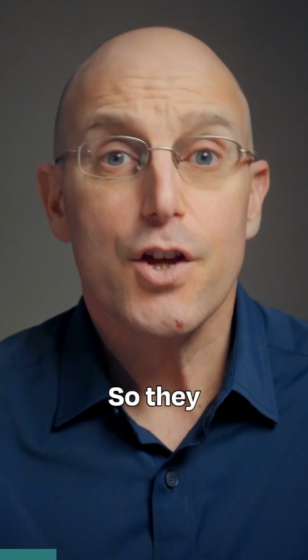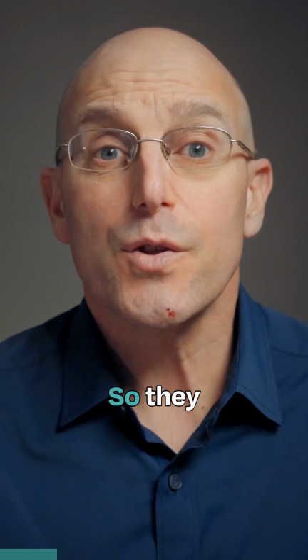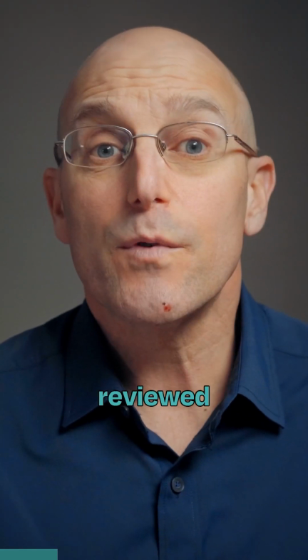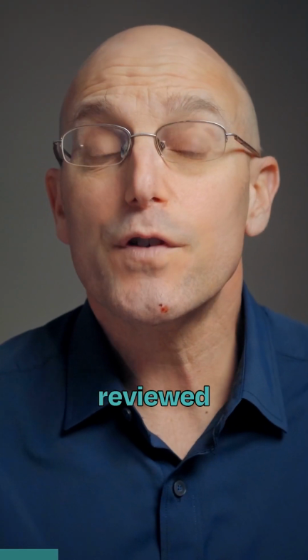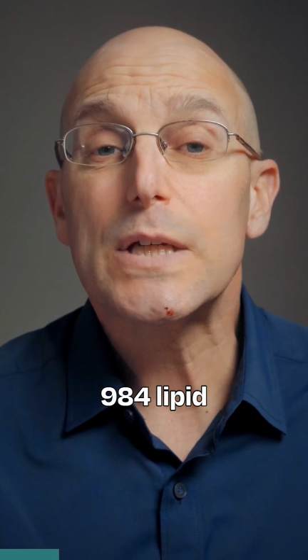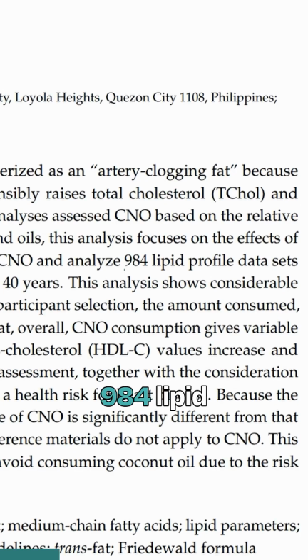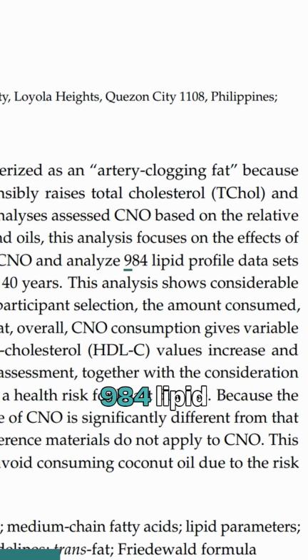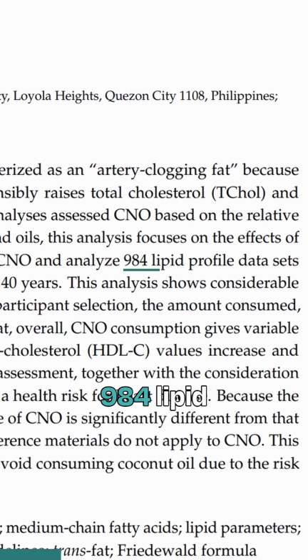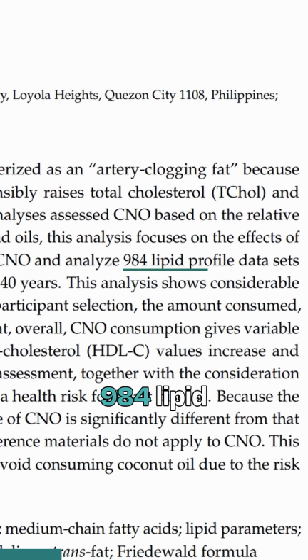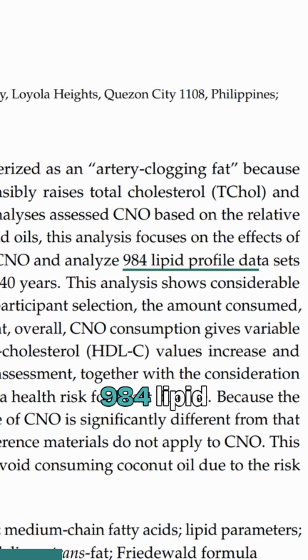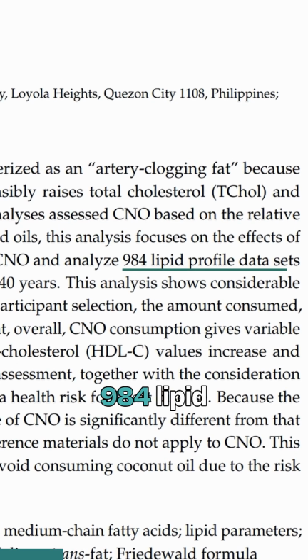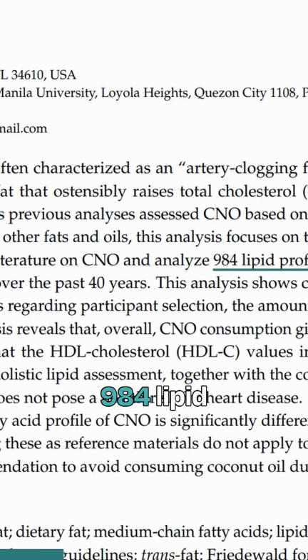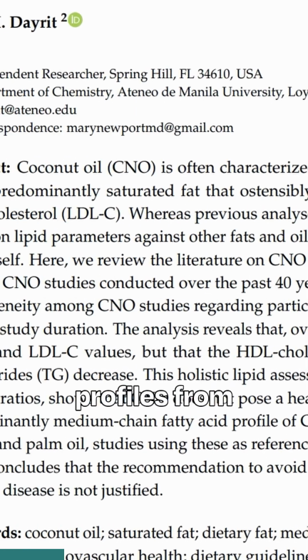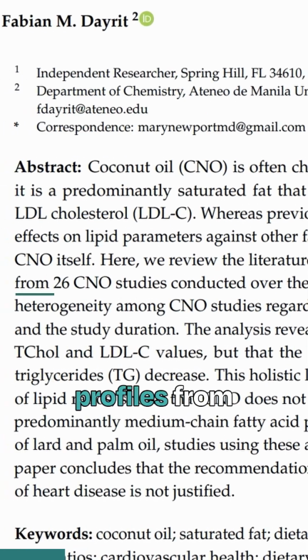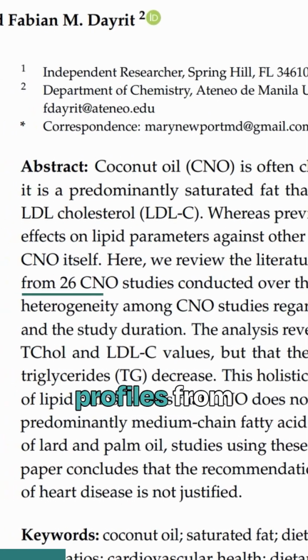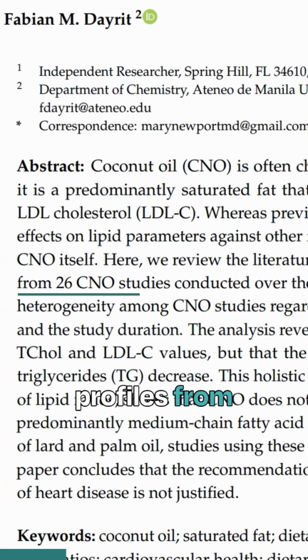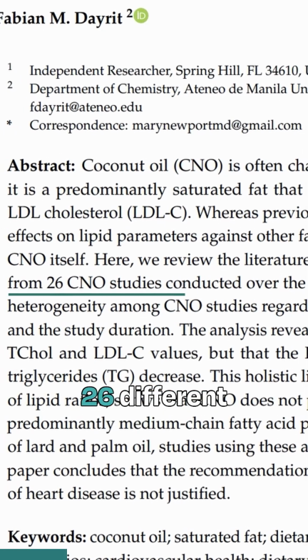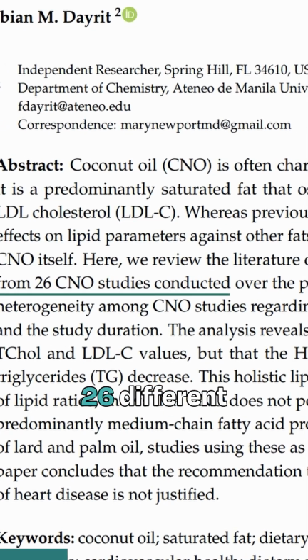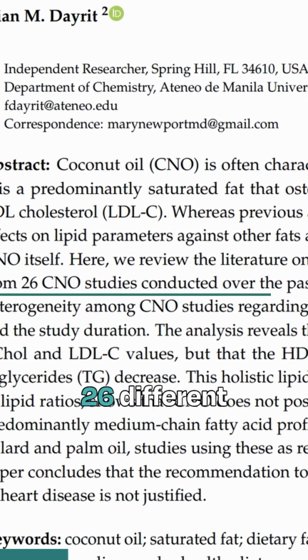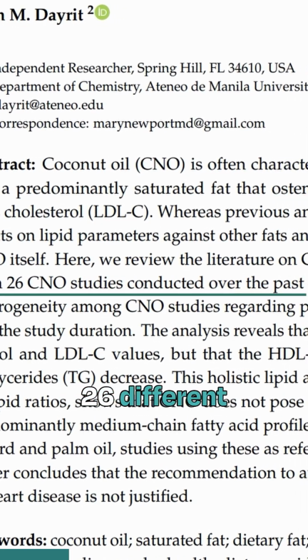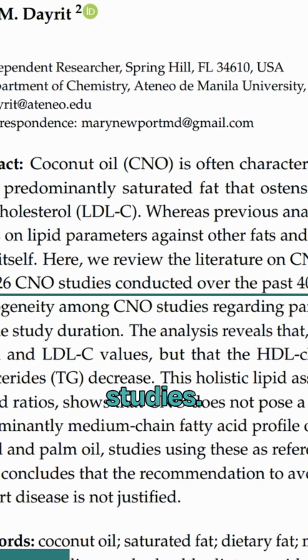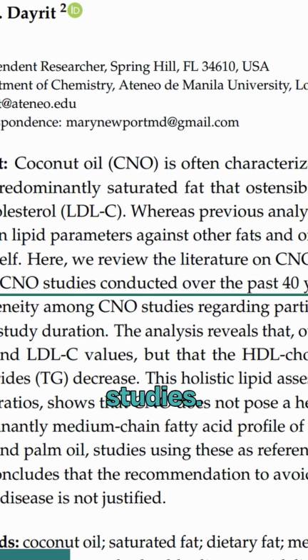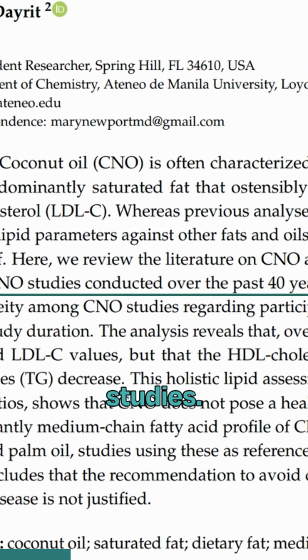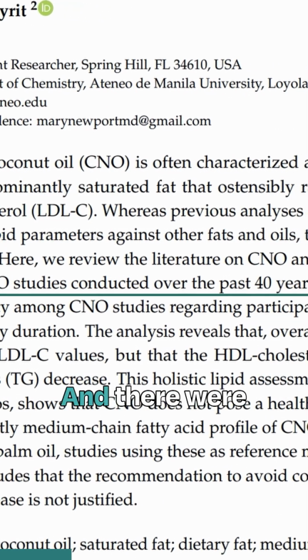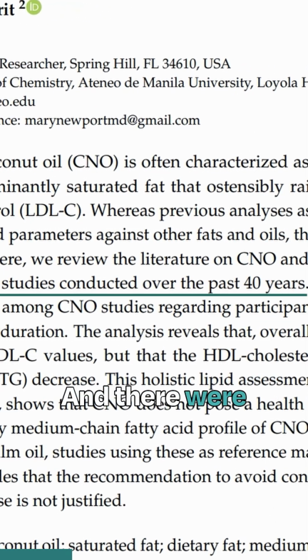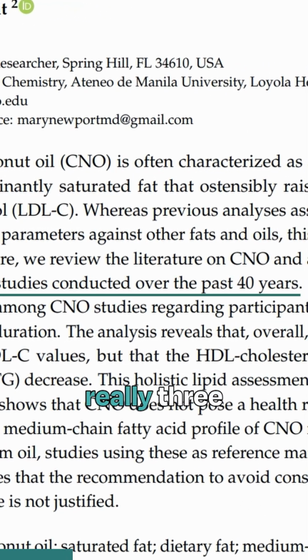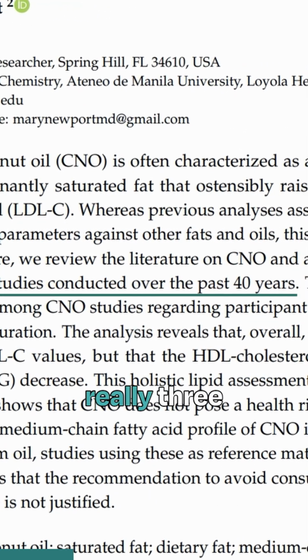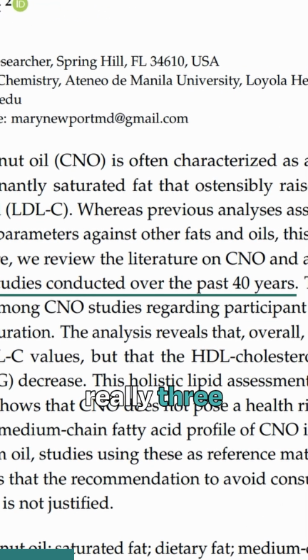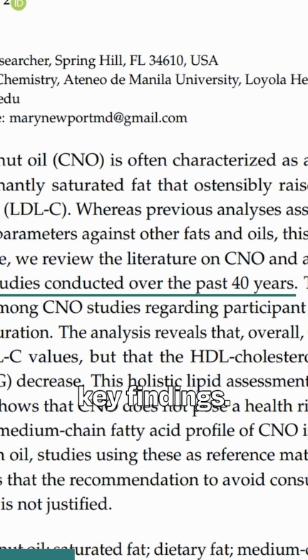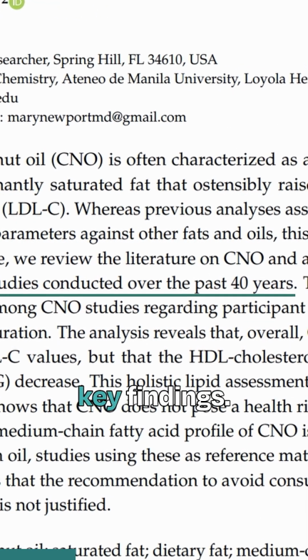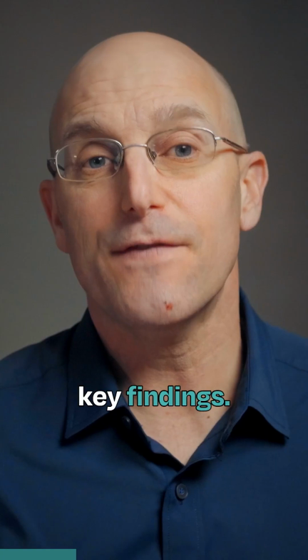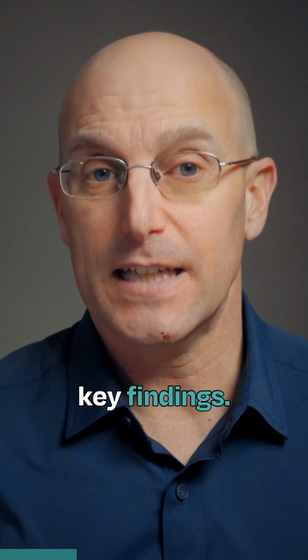They reviewed 984 lipid profiles from 26 different studies, and there were really three key findings.